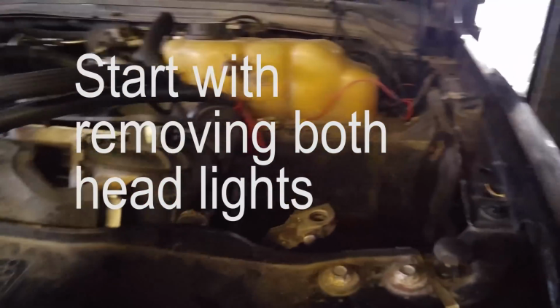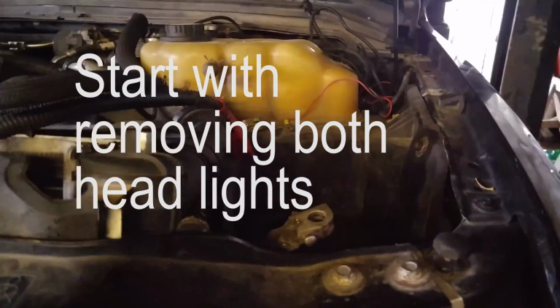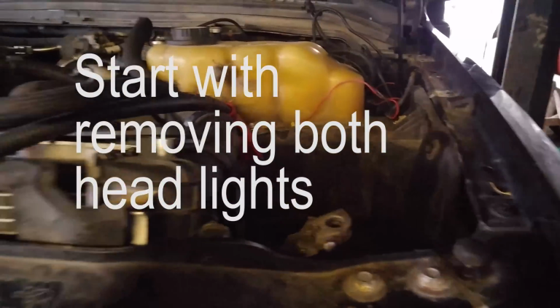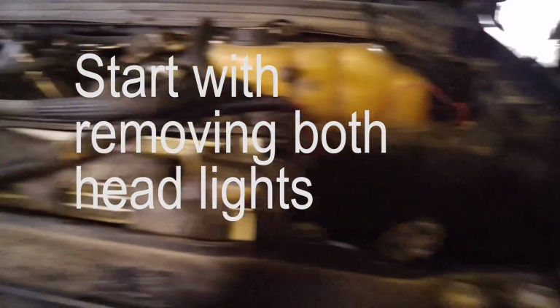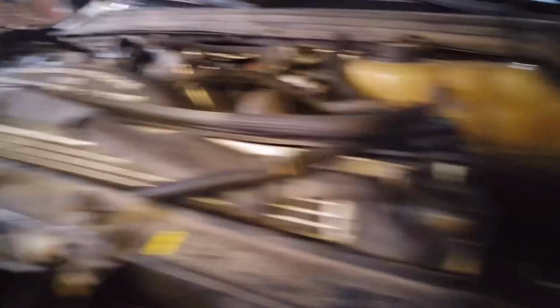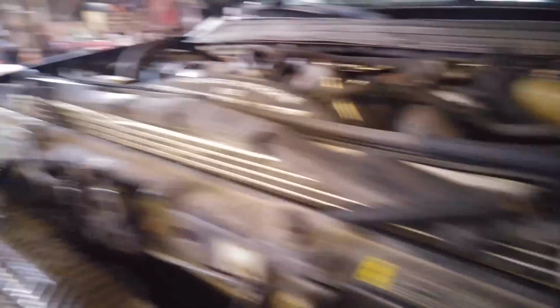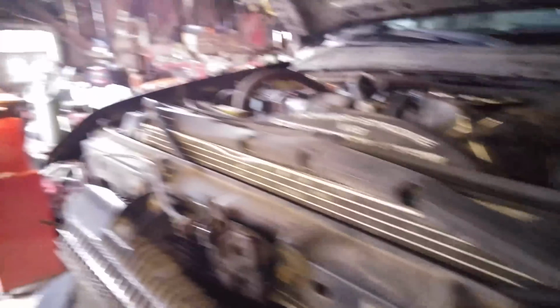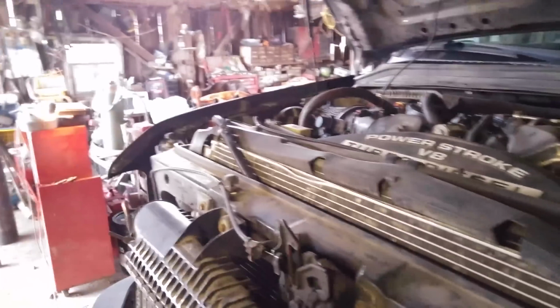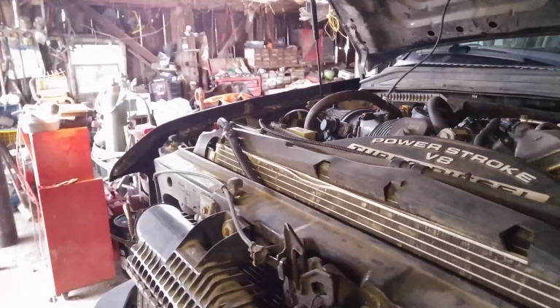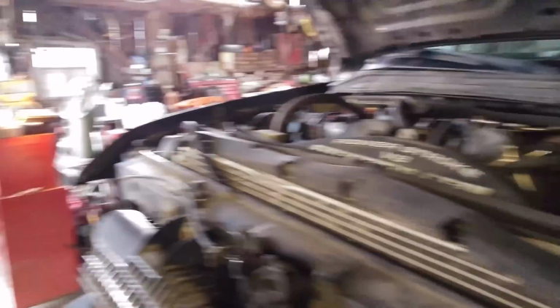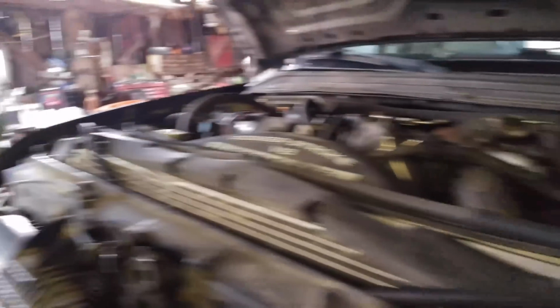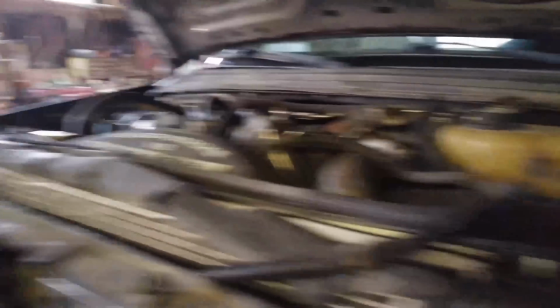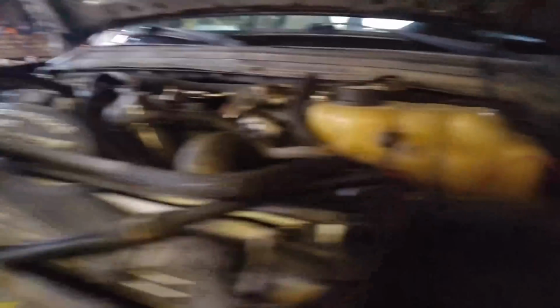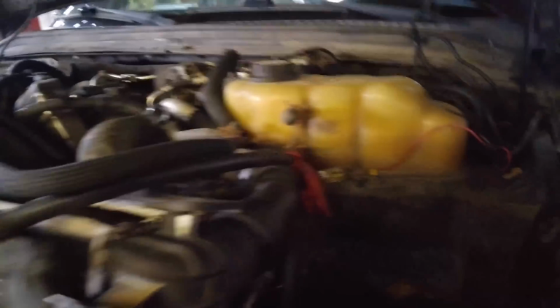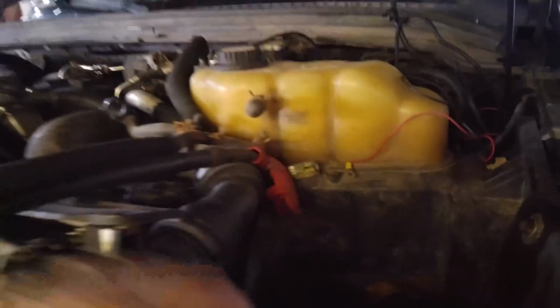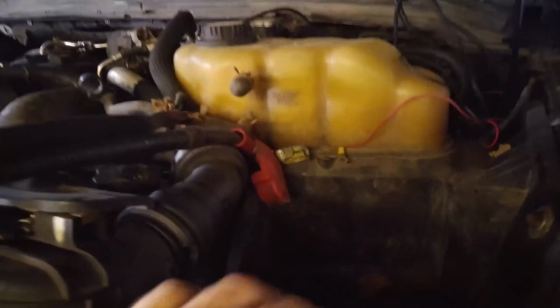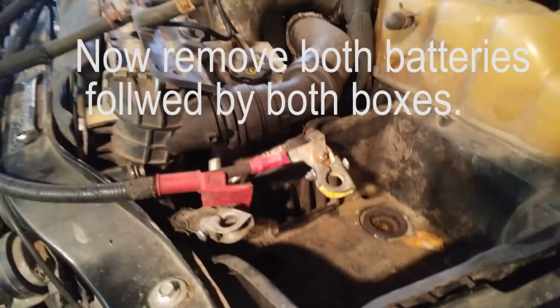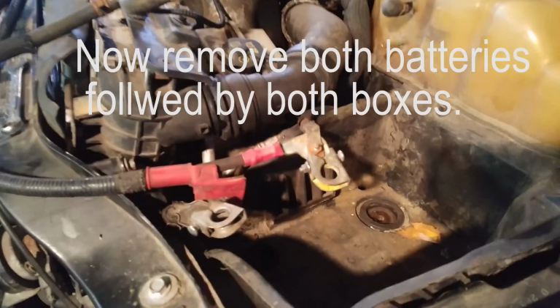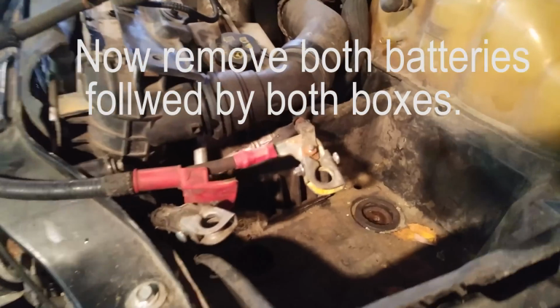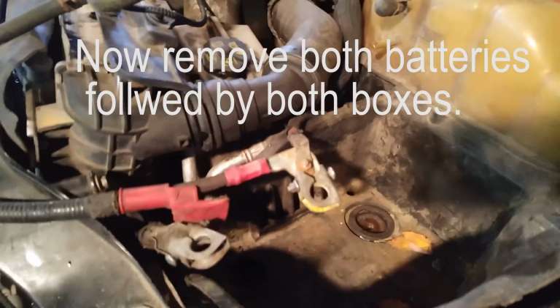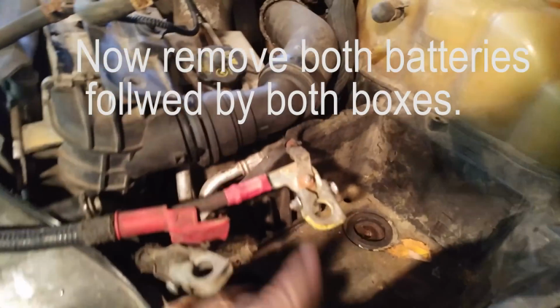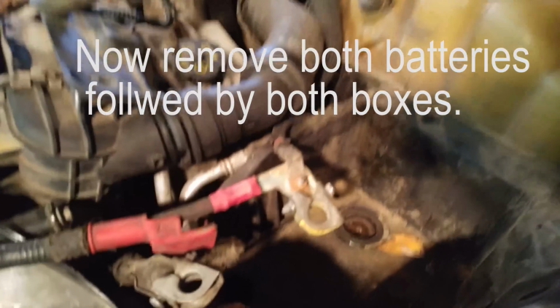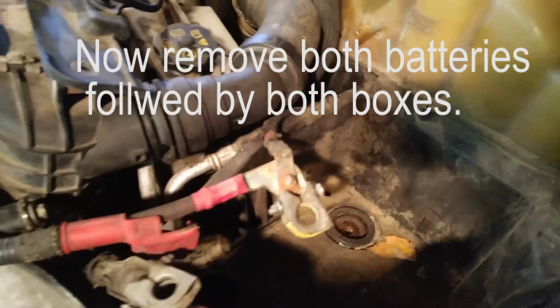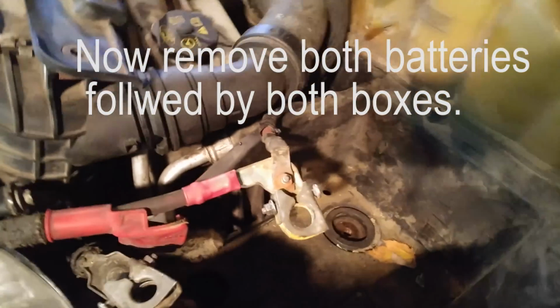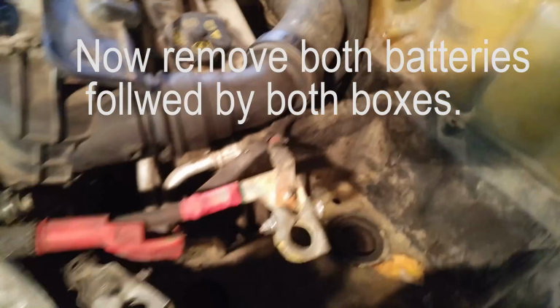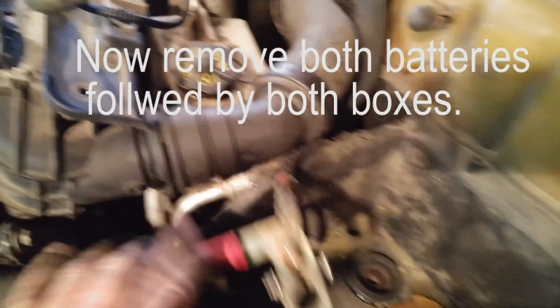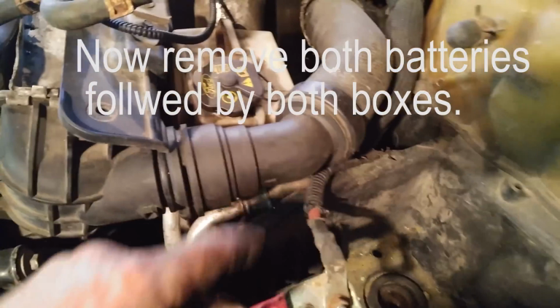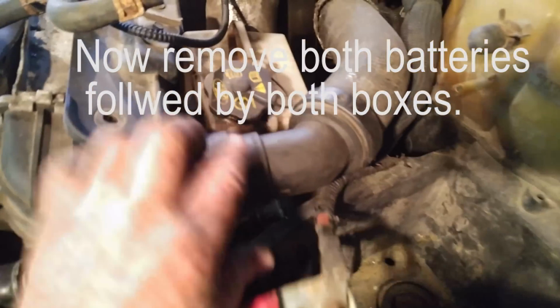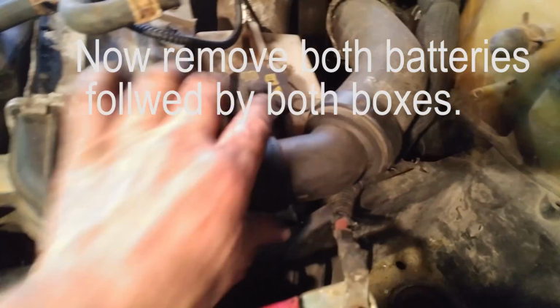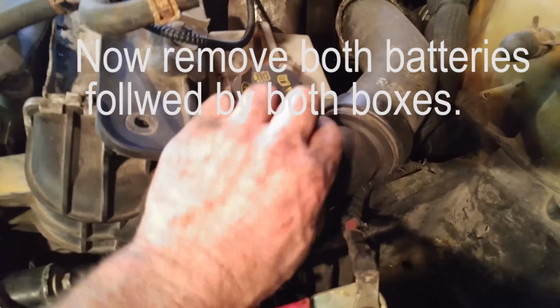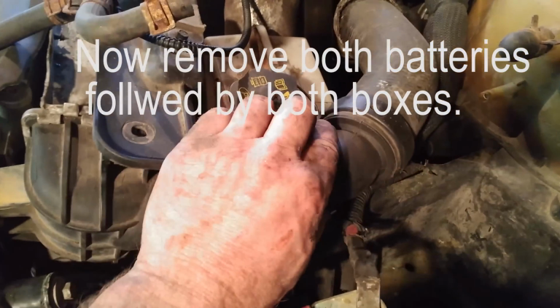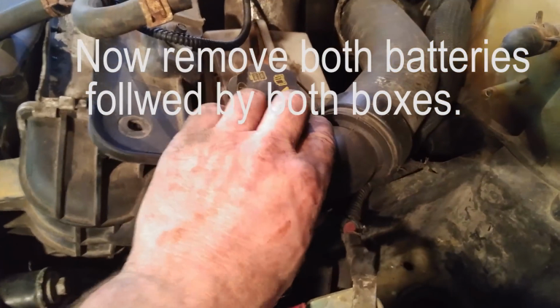Today we're going to pull the motor out of my 6.4 Ford and put in a 5.9. This is the second time the 6.4 has been blown up.